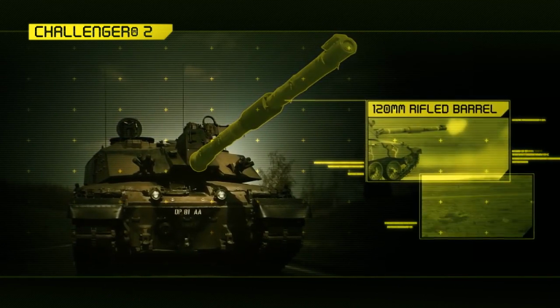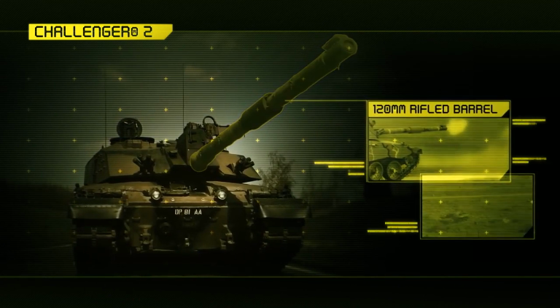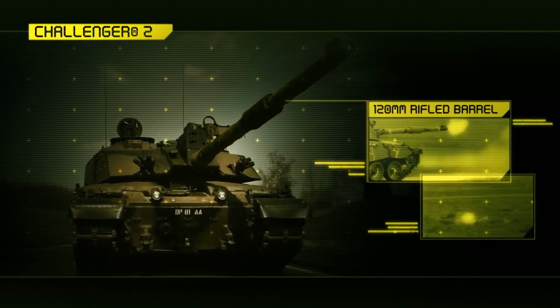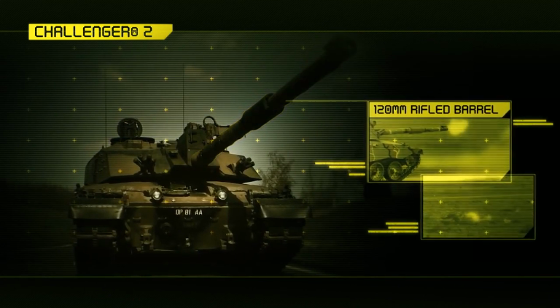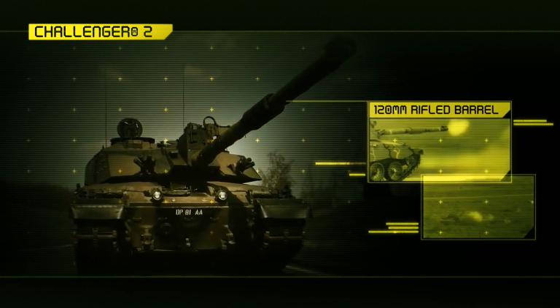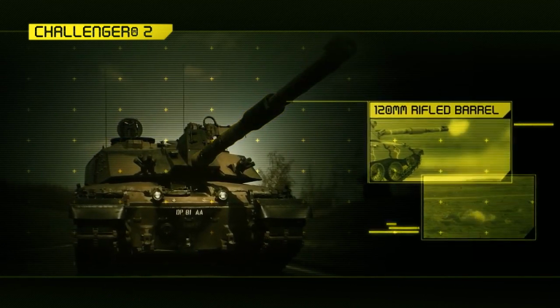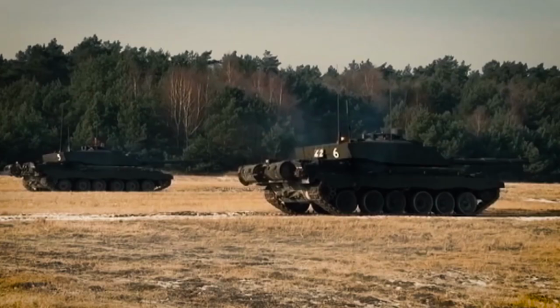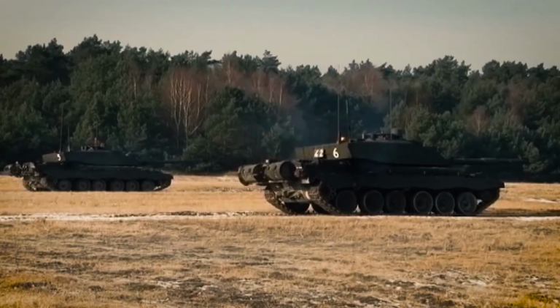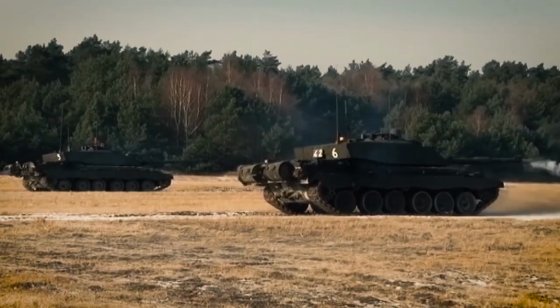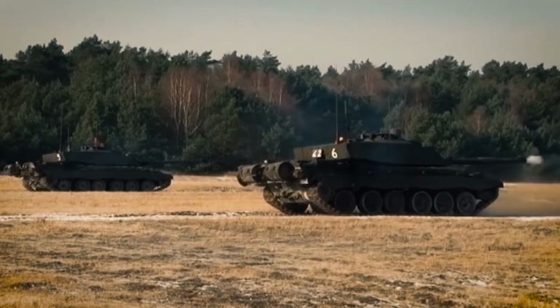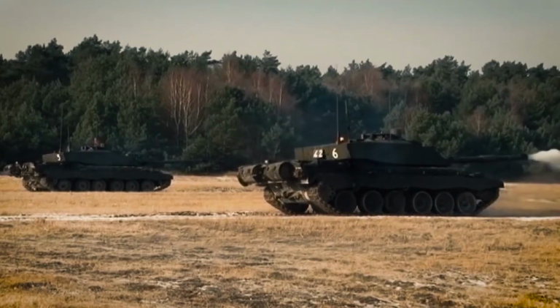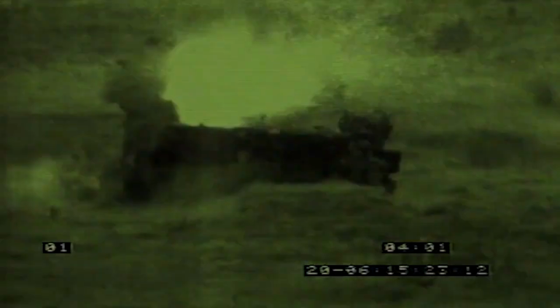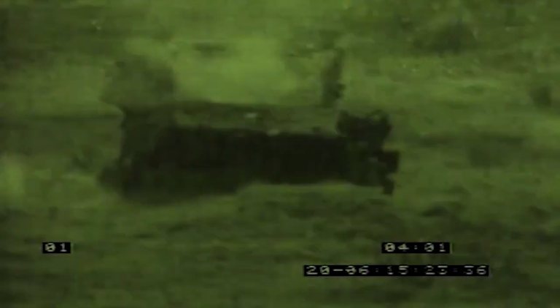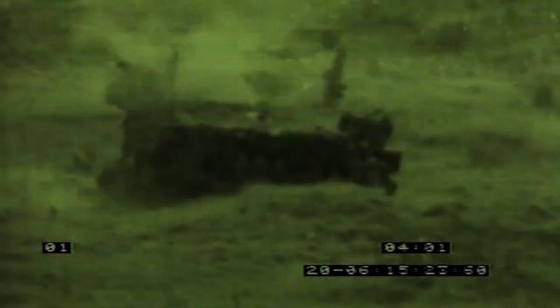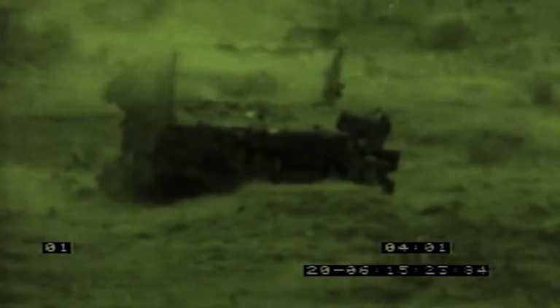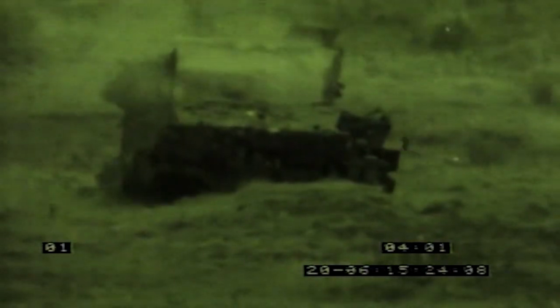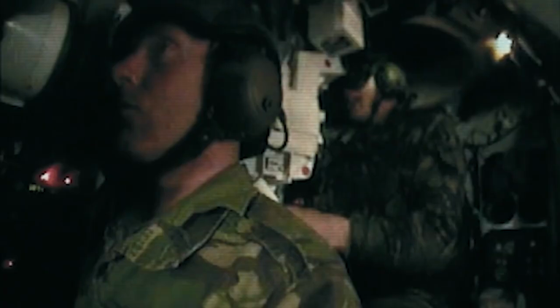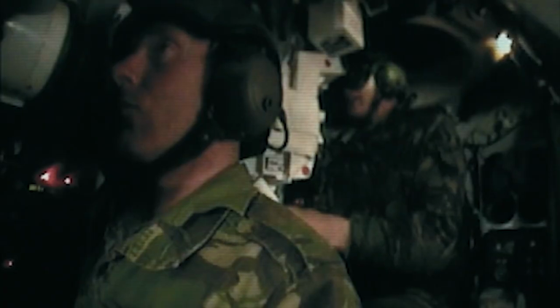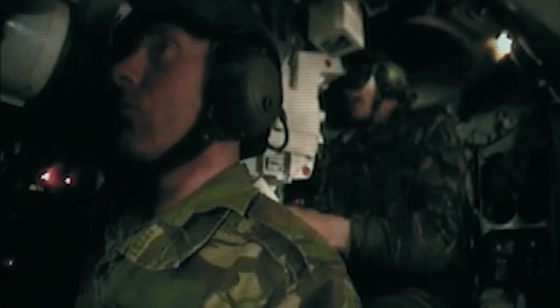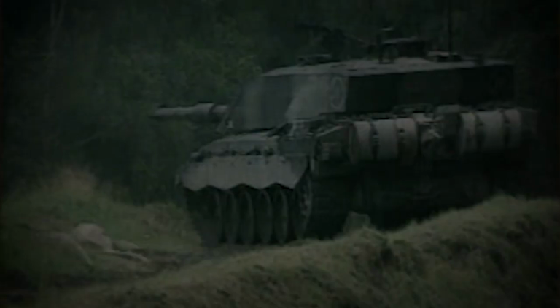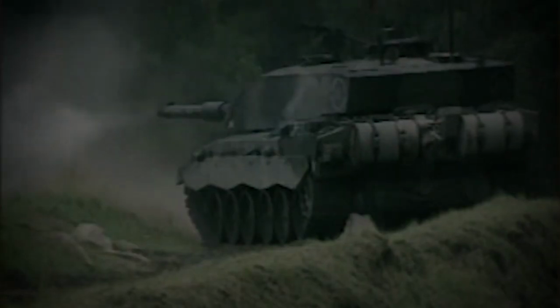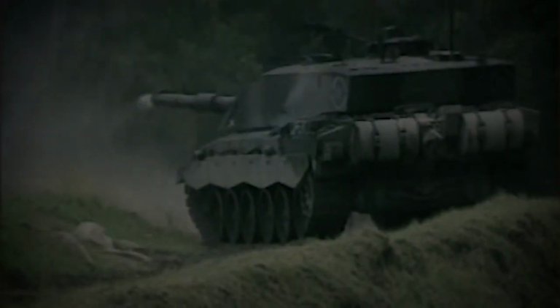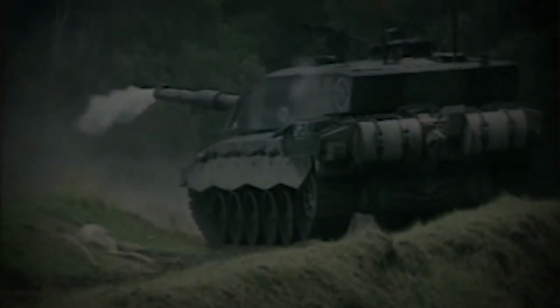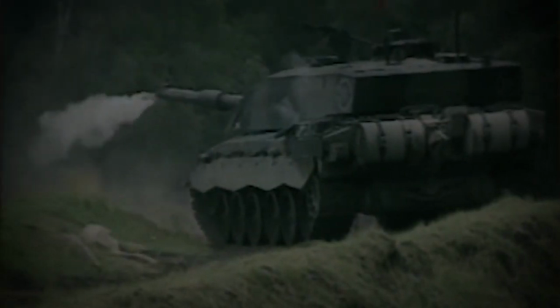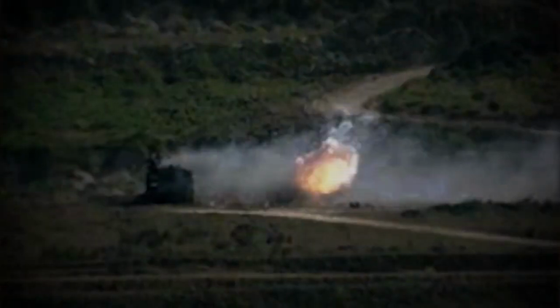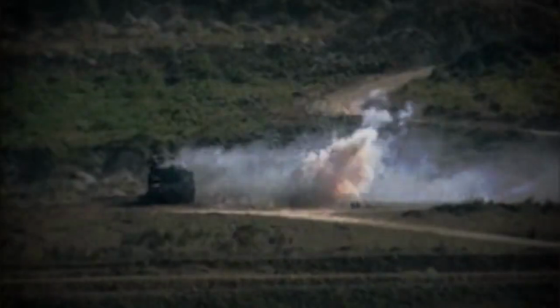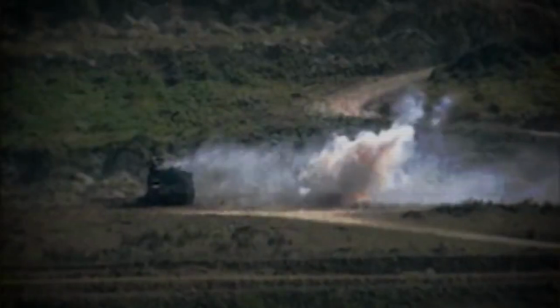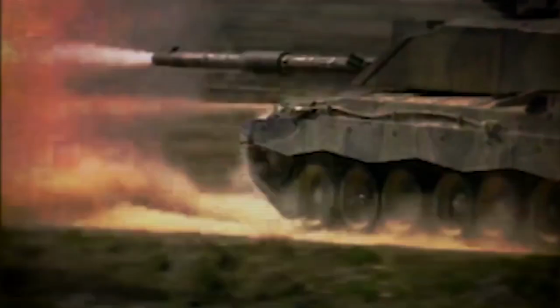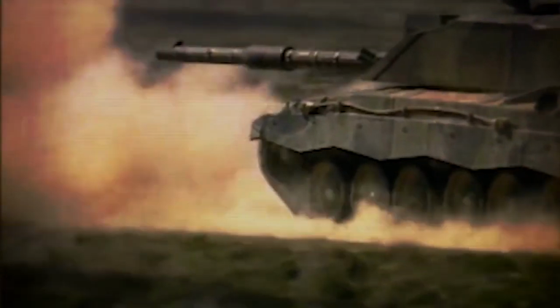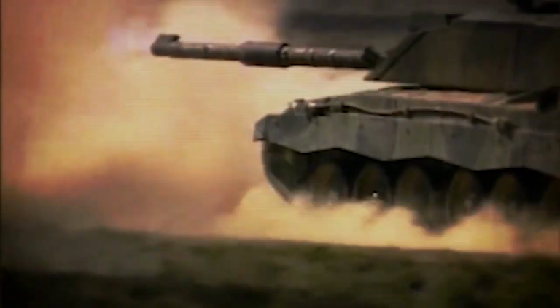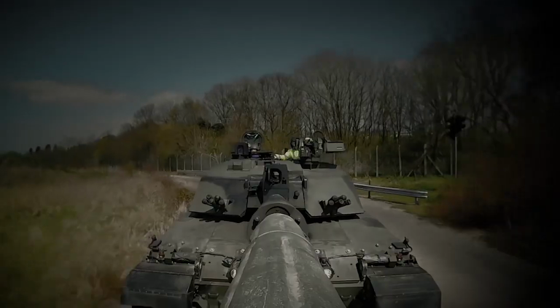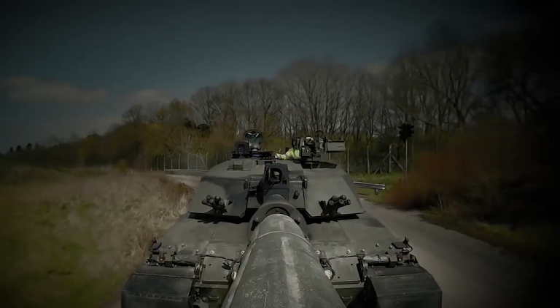The Challenger 2 was one of the first vehicles to use augmented reality. We overlay additional information into the vehicle's sight.